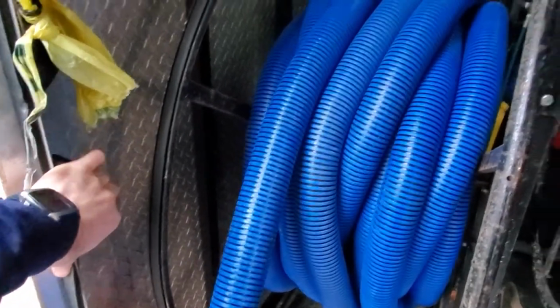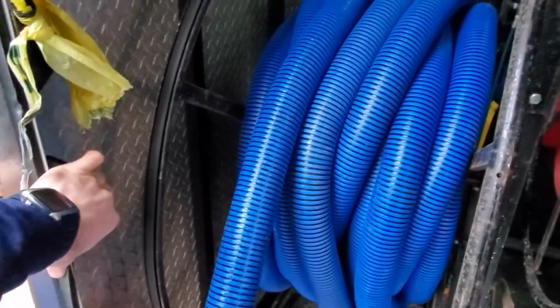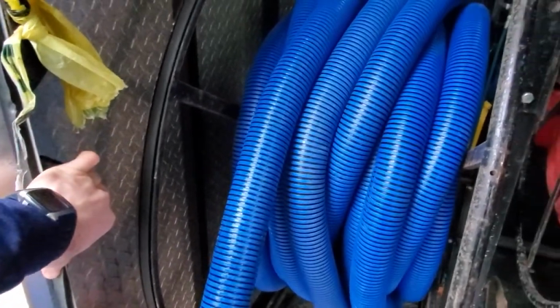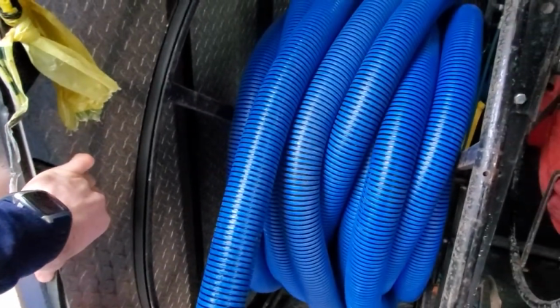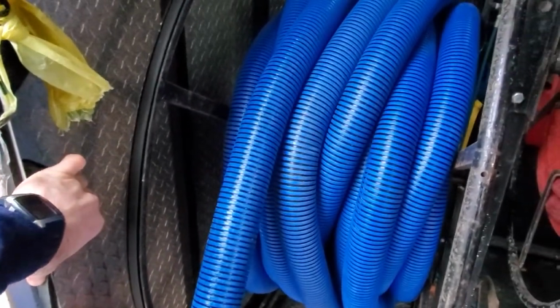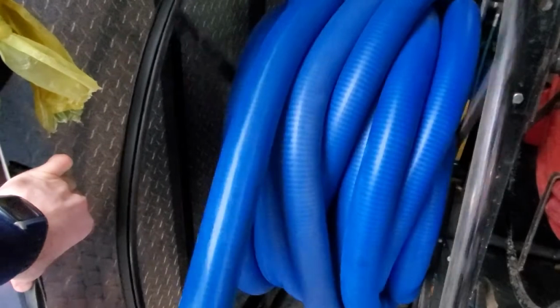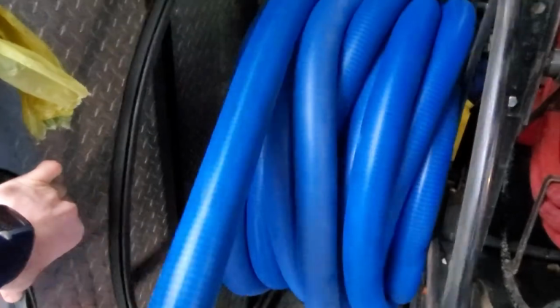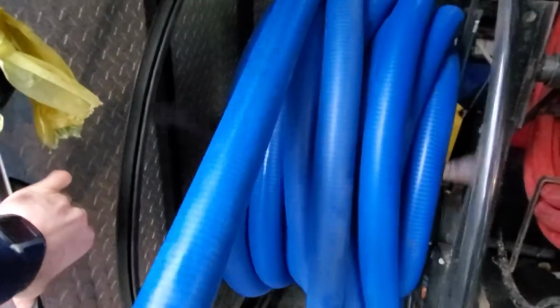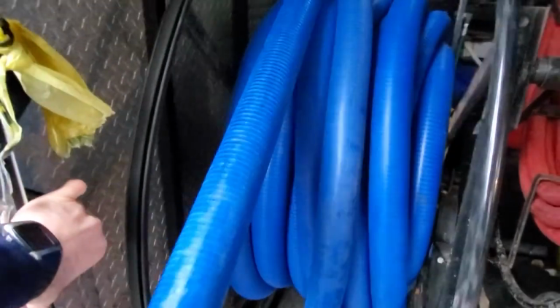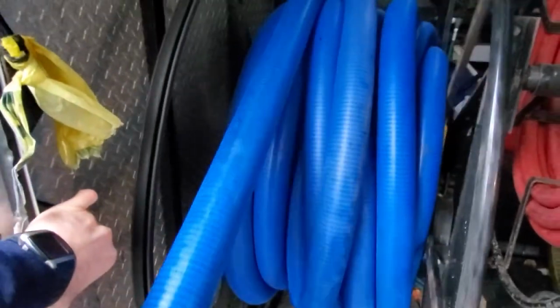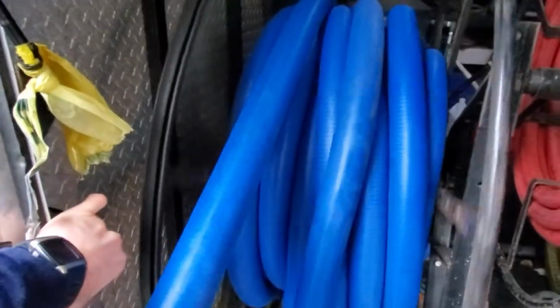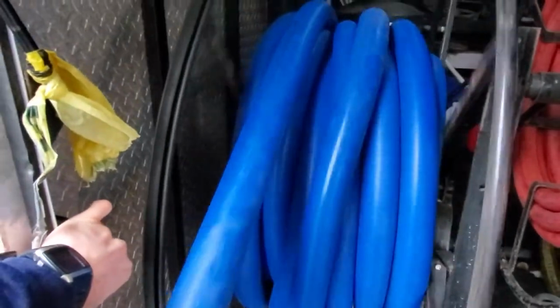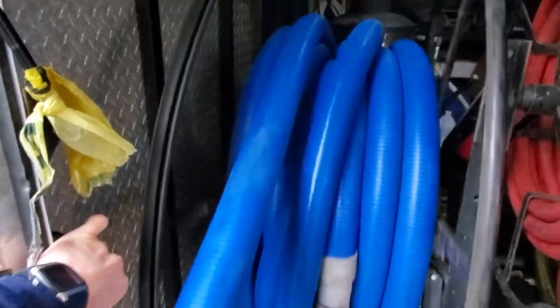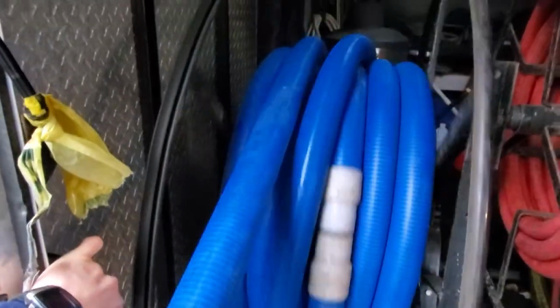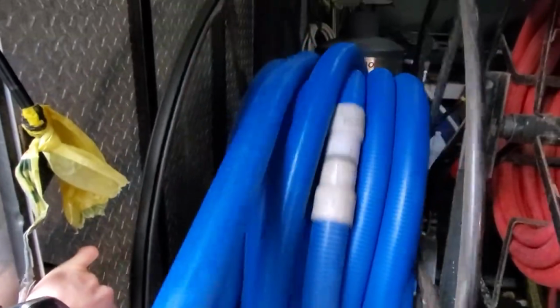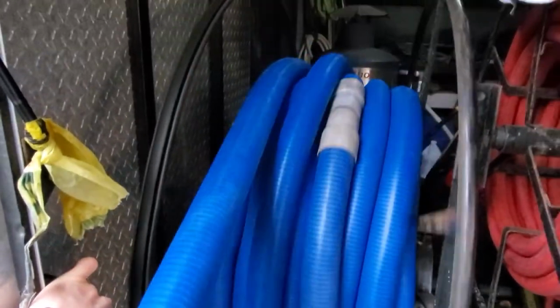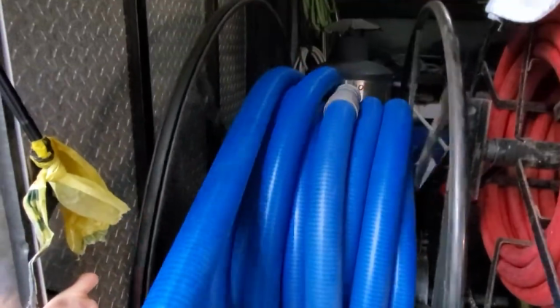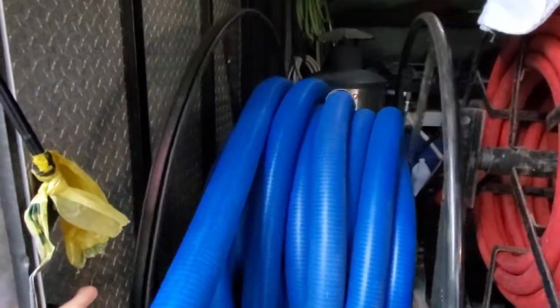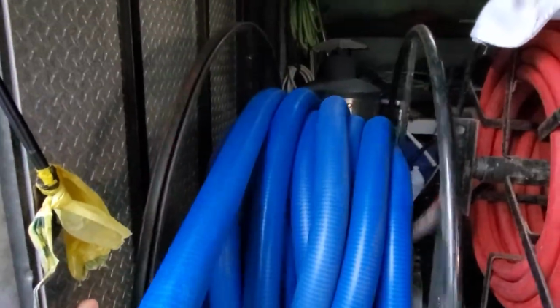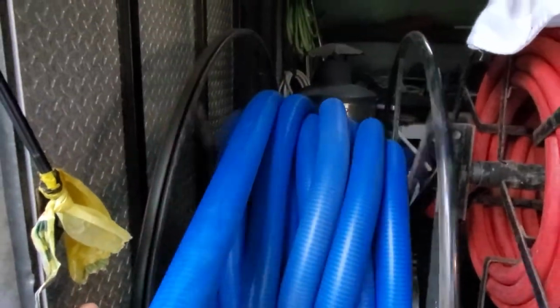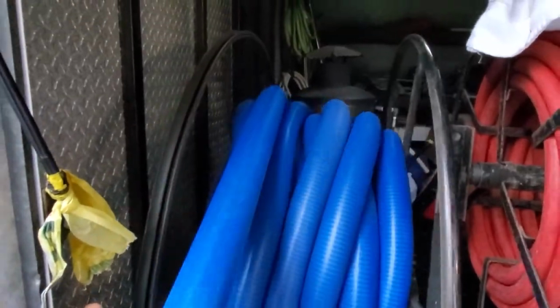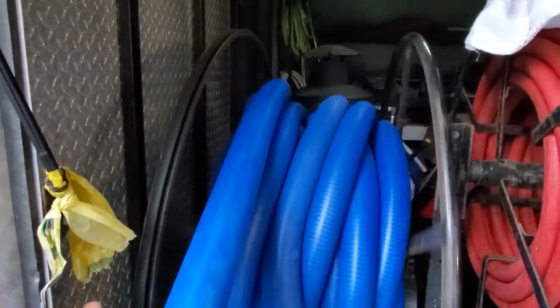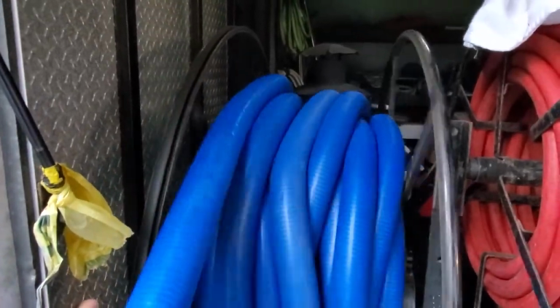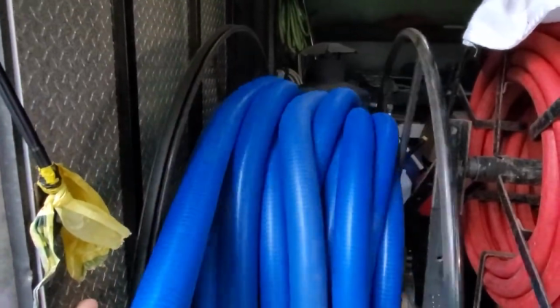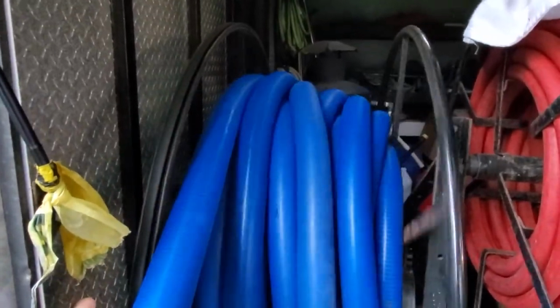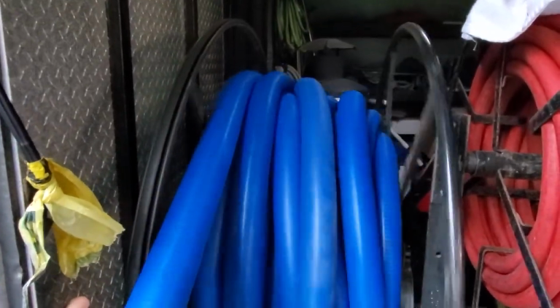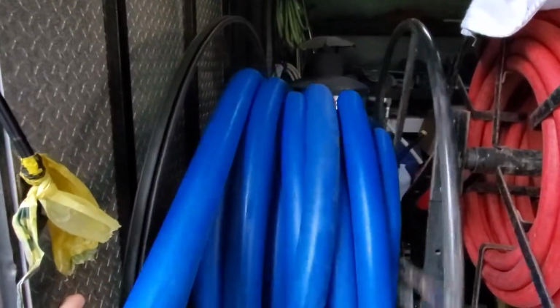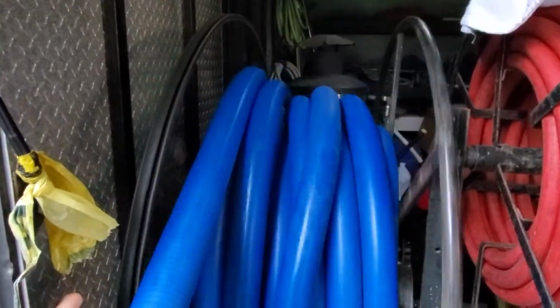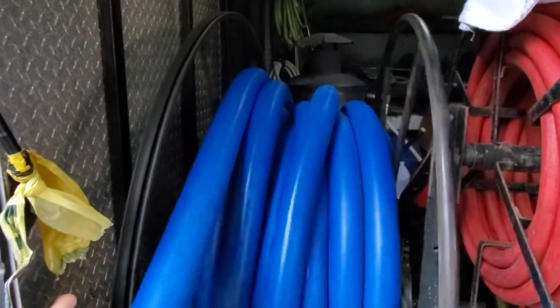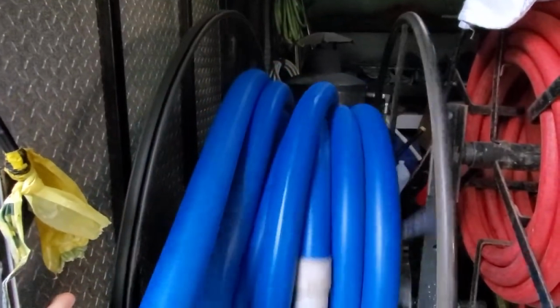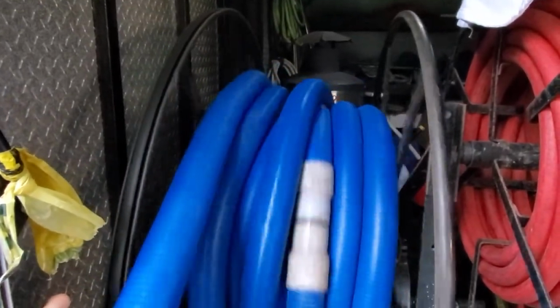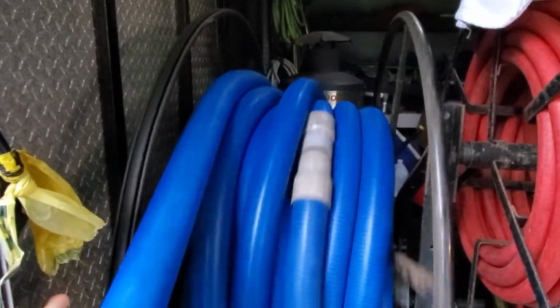Definitely get one of these powered spools if you can. It makes wrapping up the hoses so much easier.